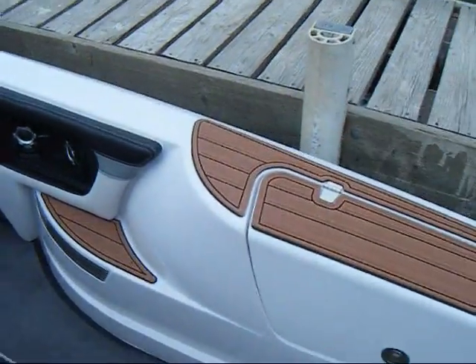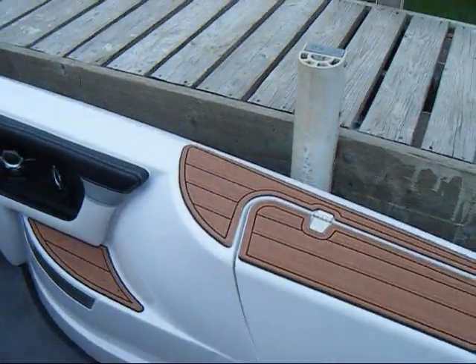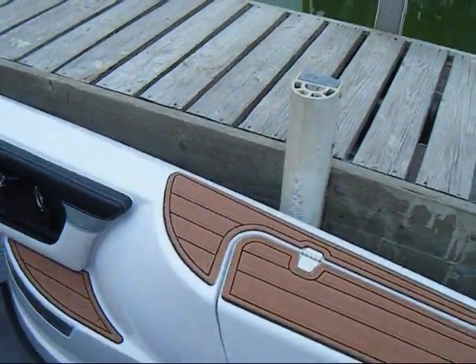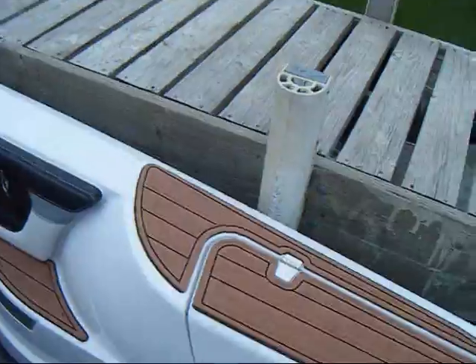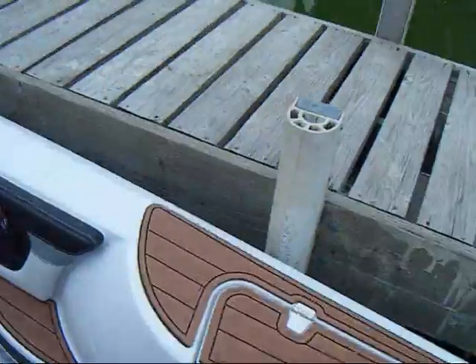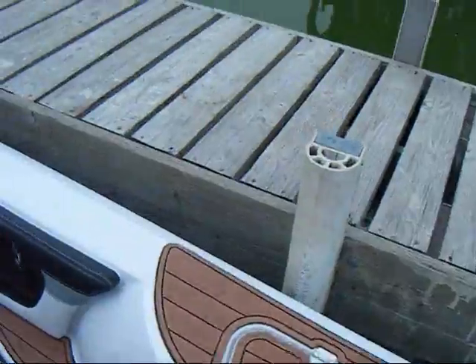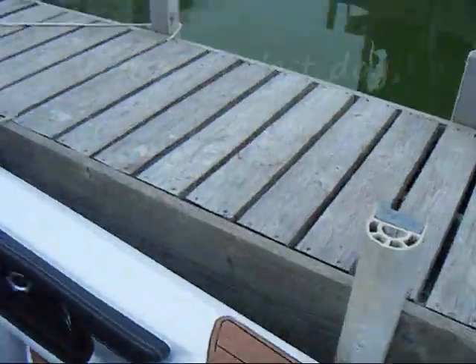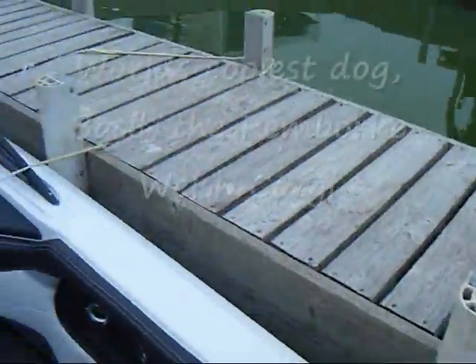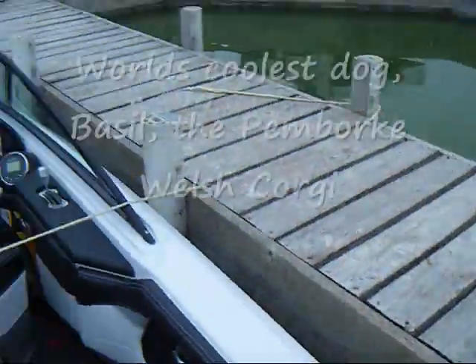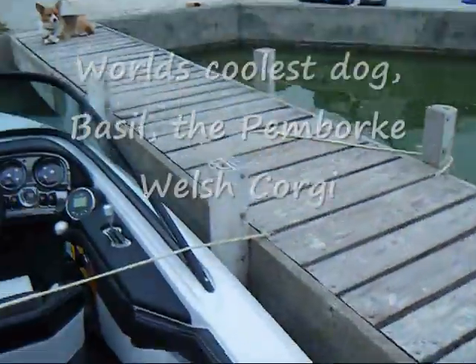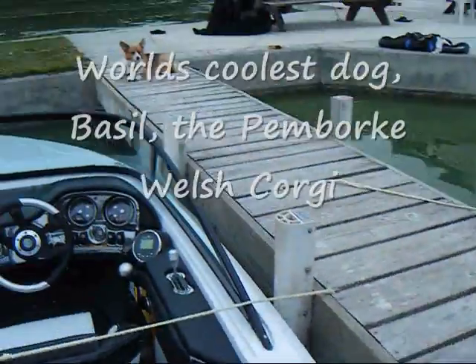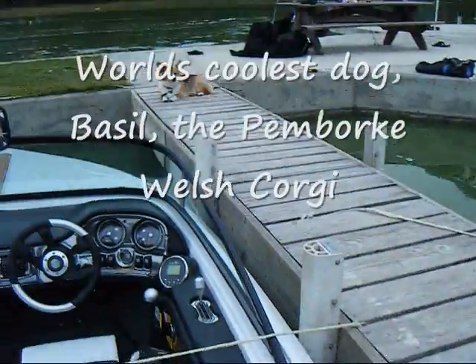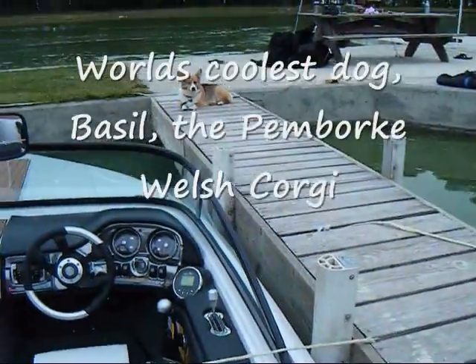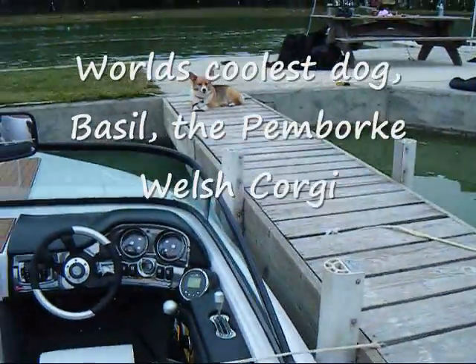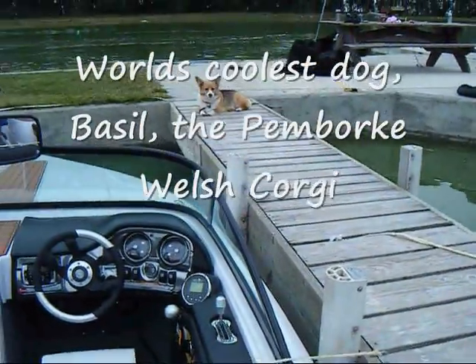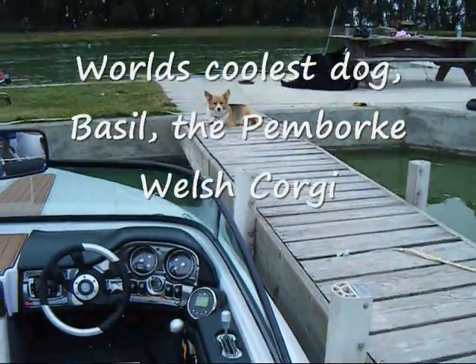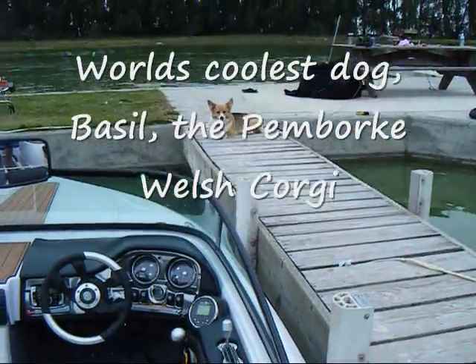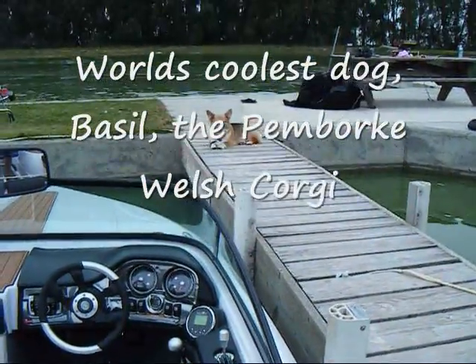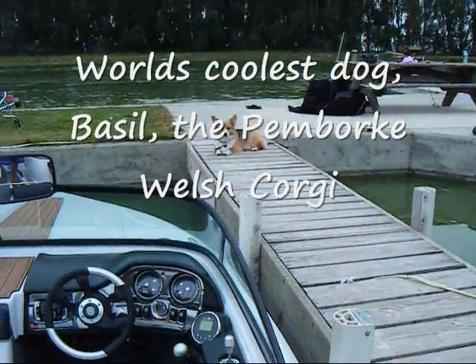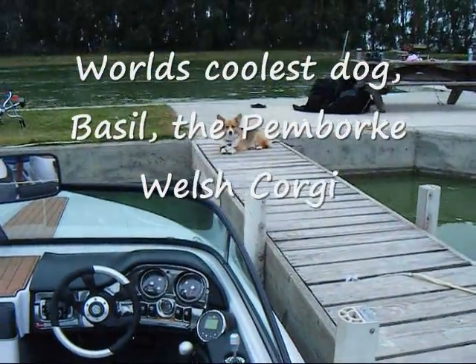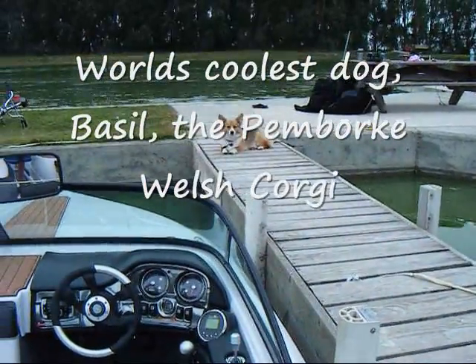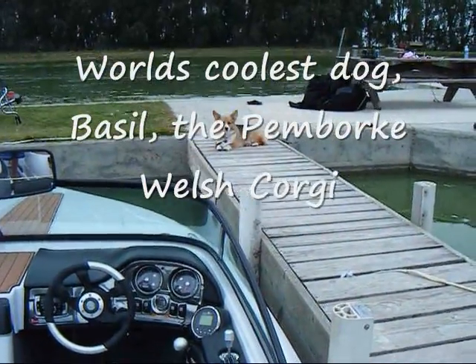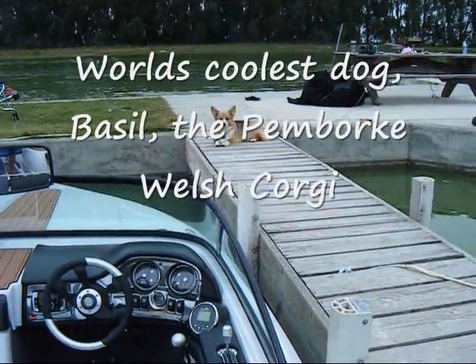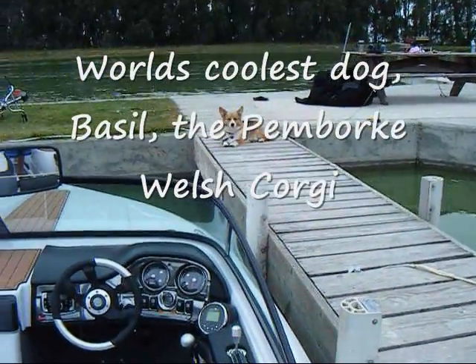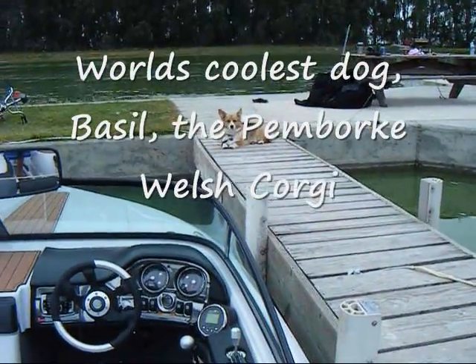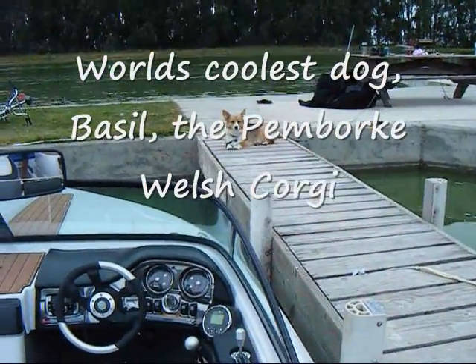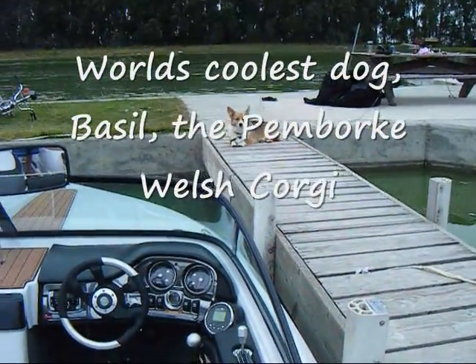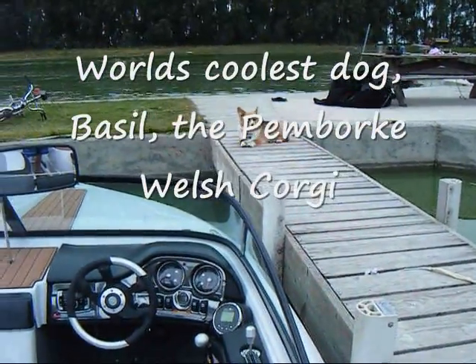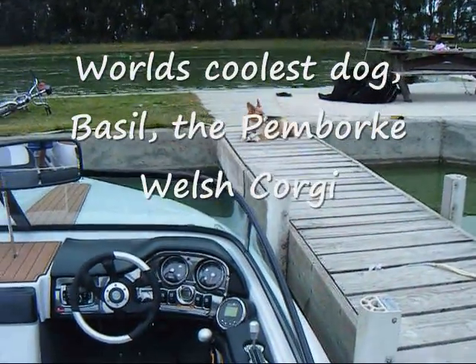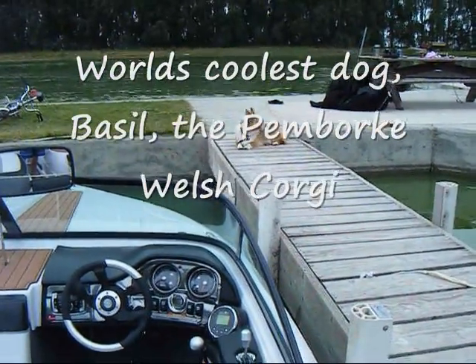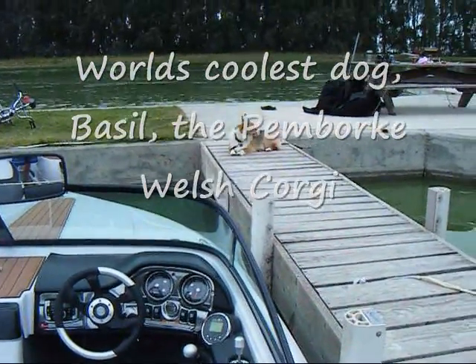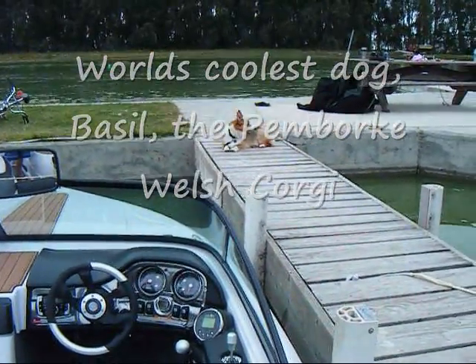We've got to put in the cool dog. There's Basil right there — he's the cool lake dog.